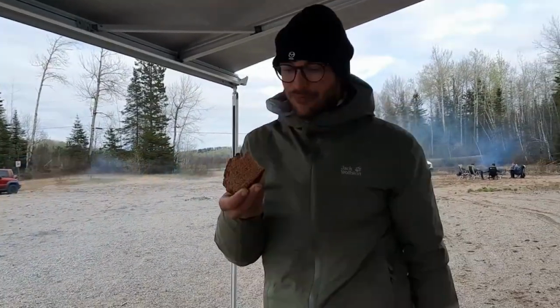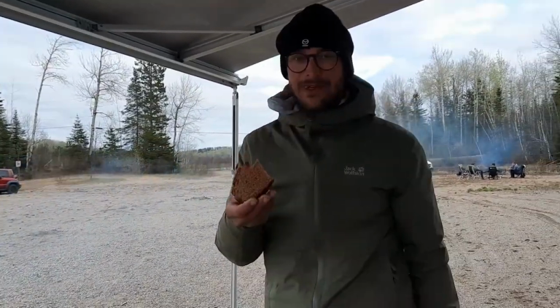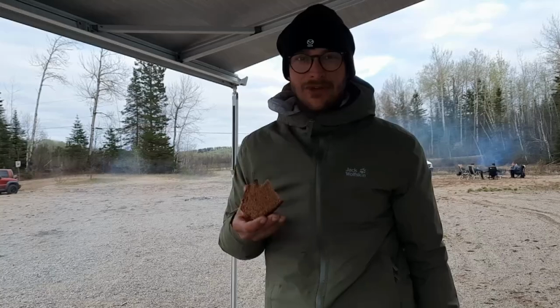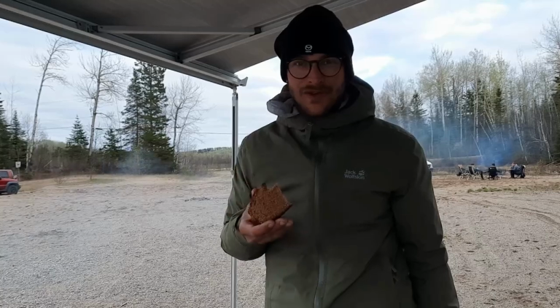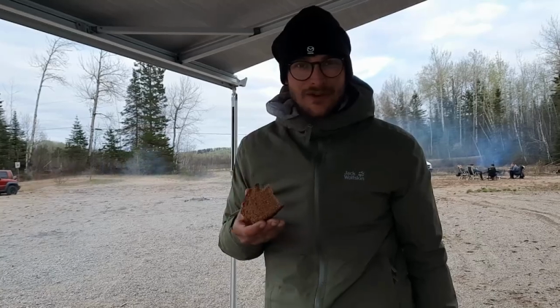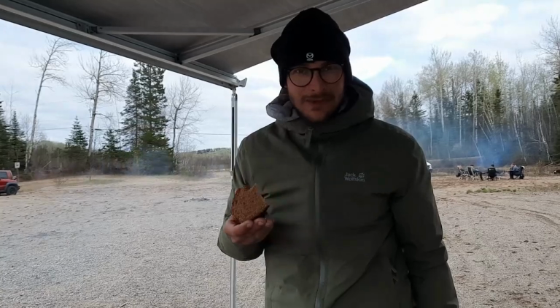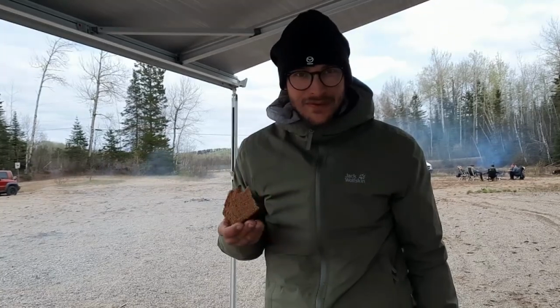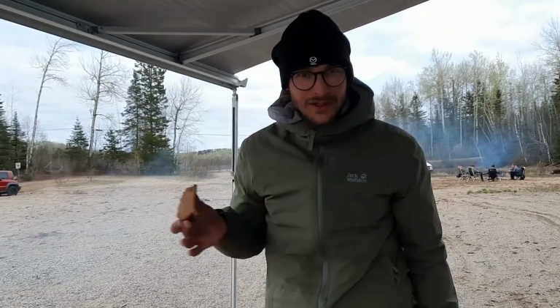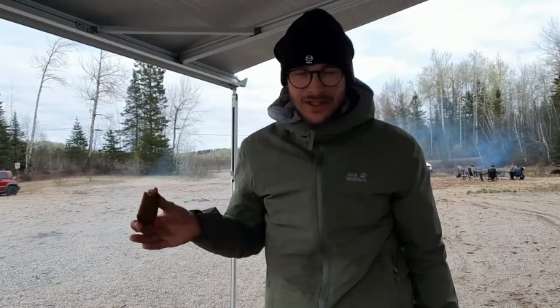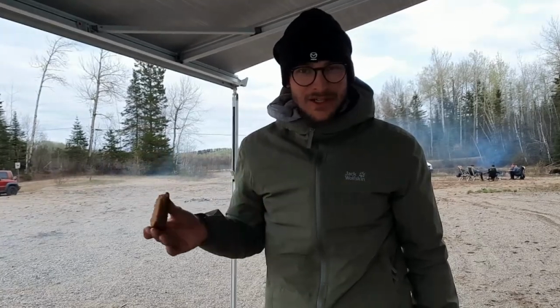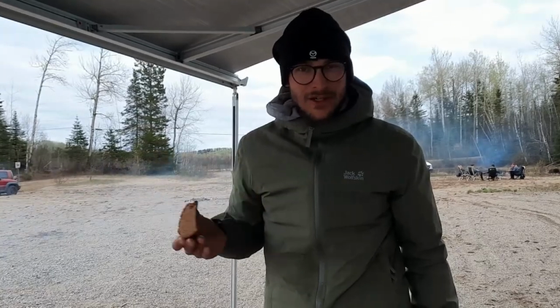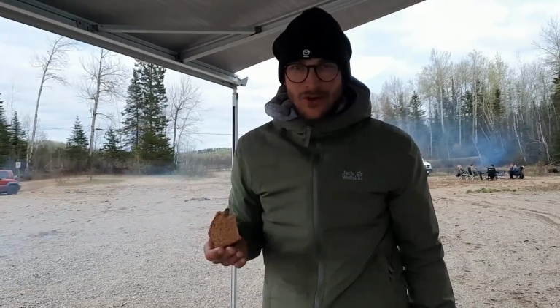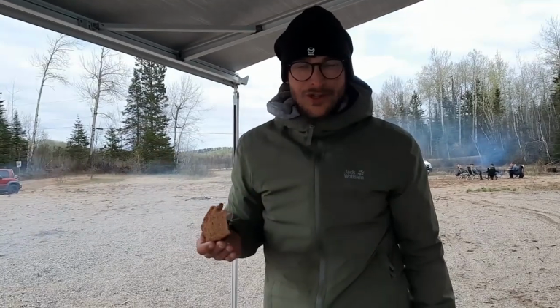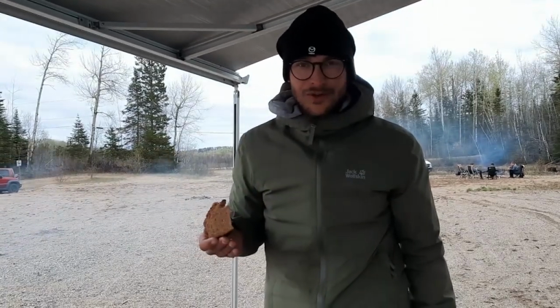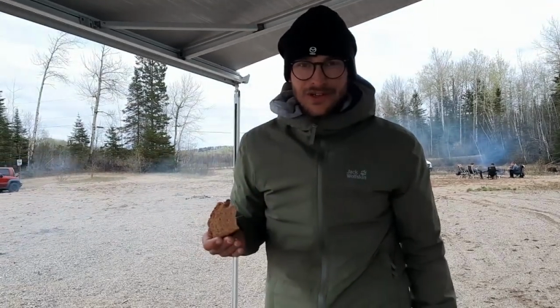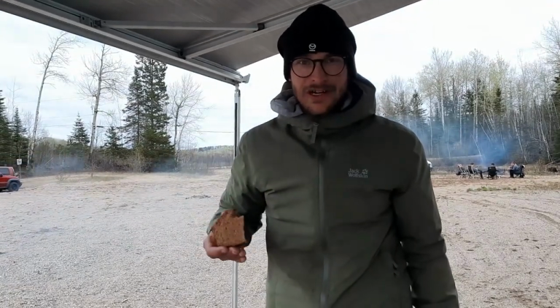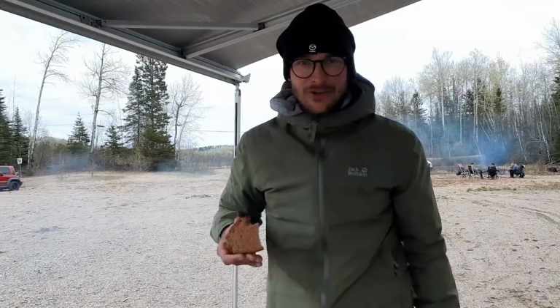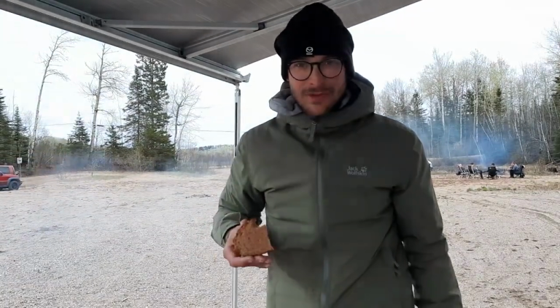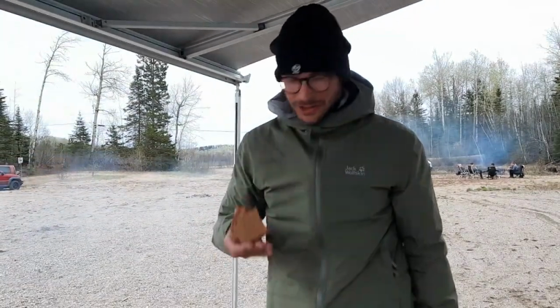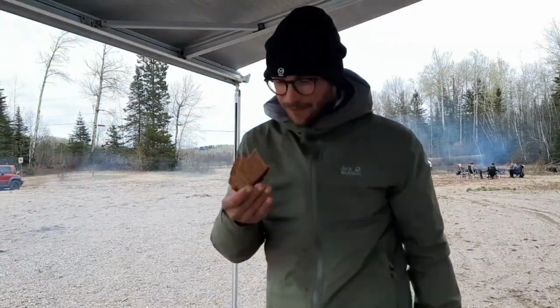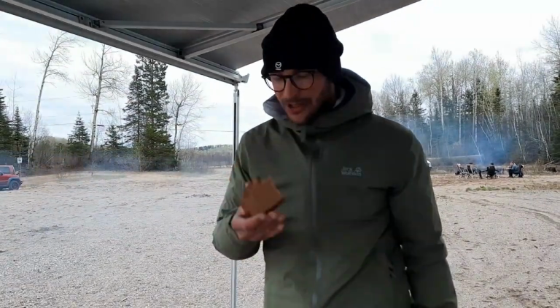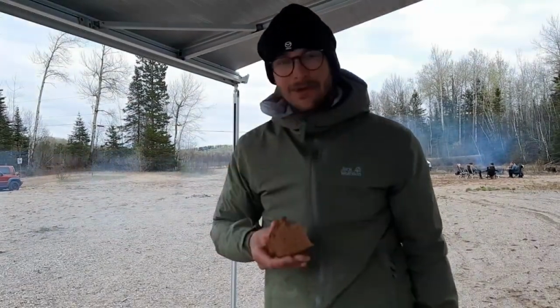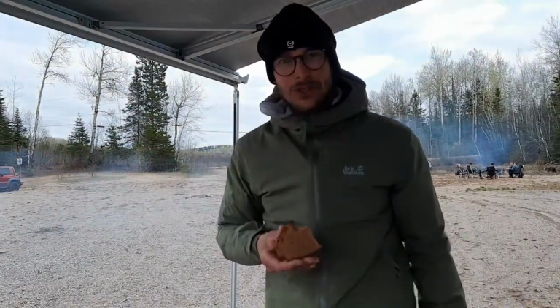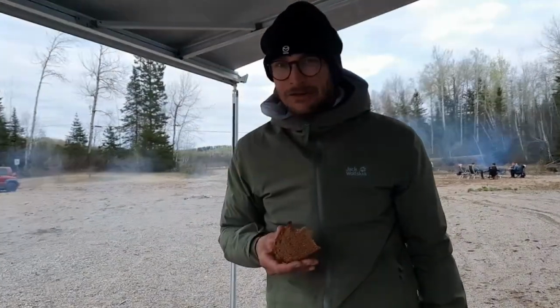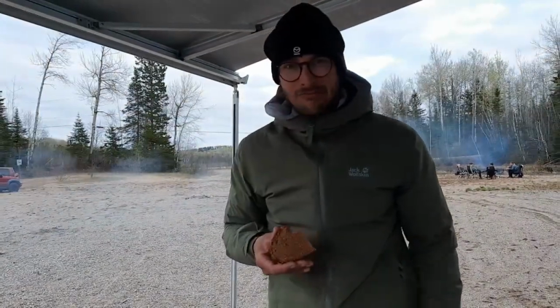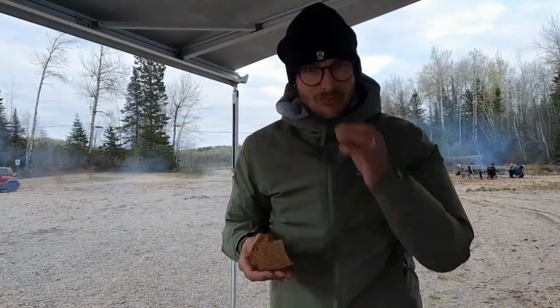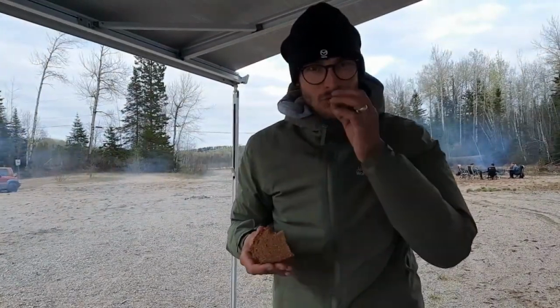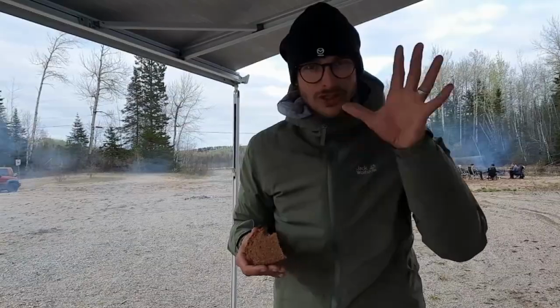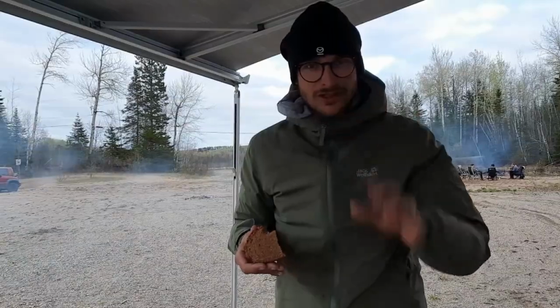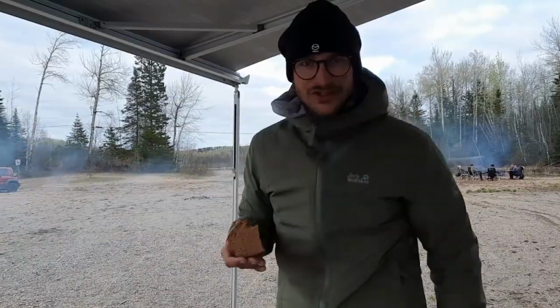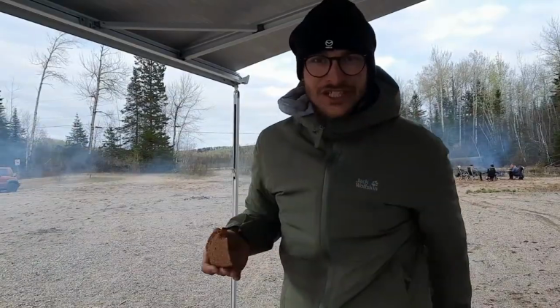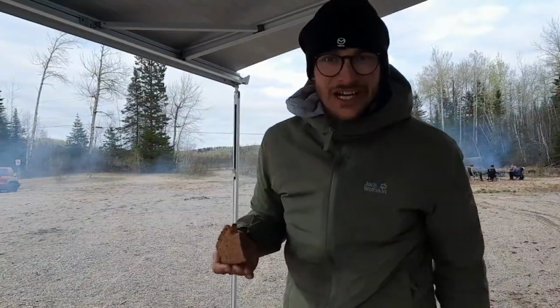Wir haben den Kaffee gekauft. In der Verpackung hat es nach Kaugummi geschmückt. Aber im Kuchen? Sehr geil.